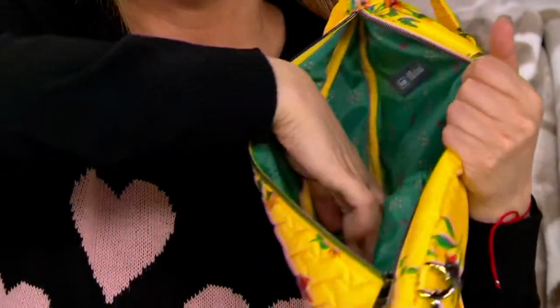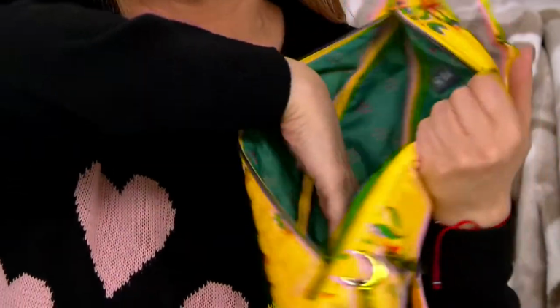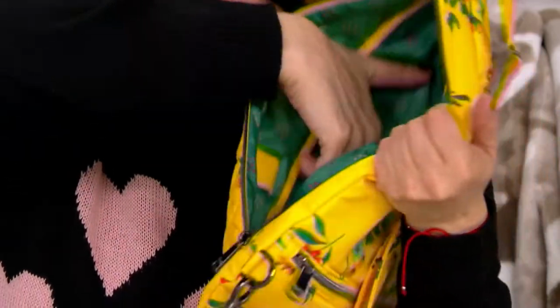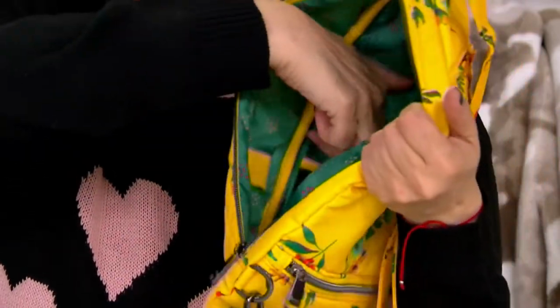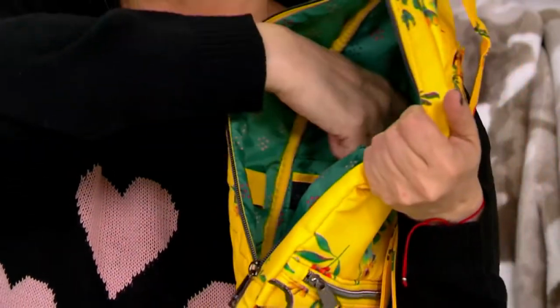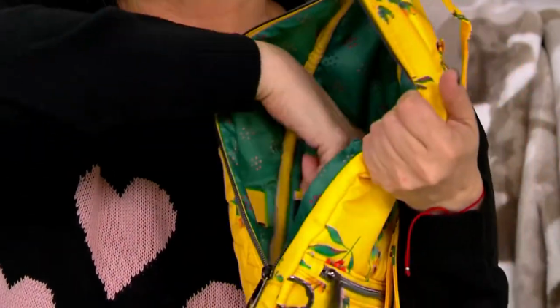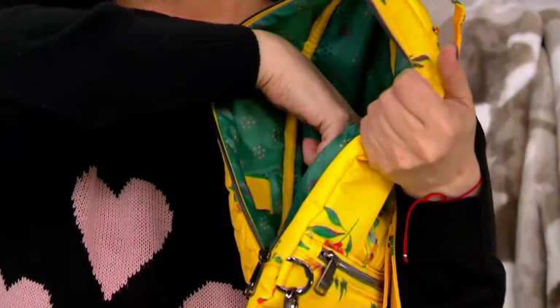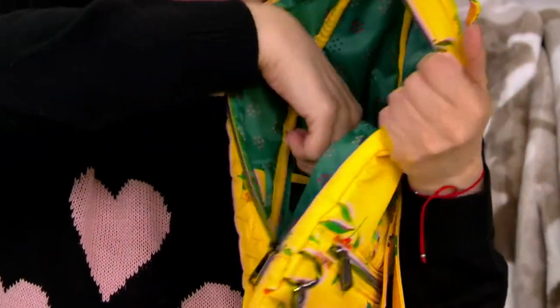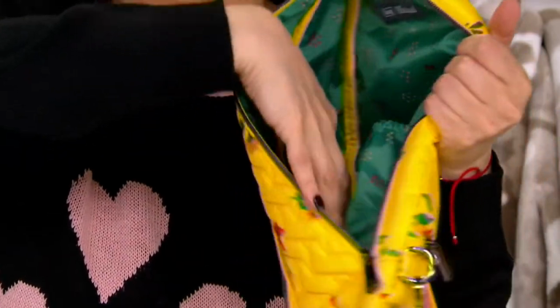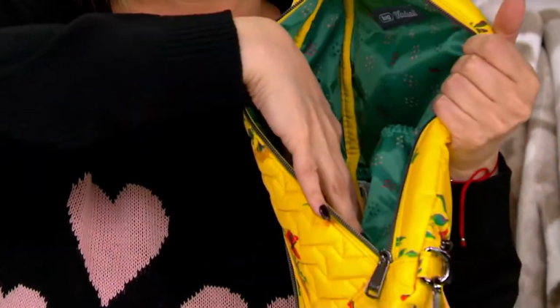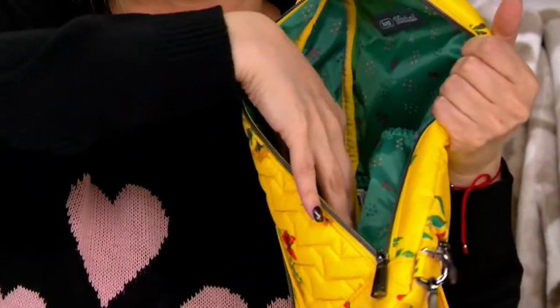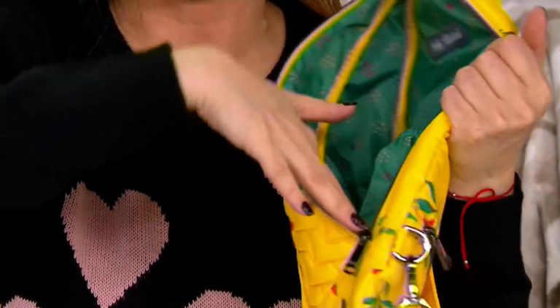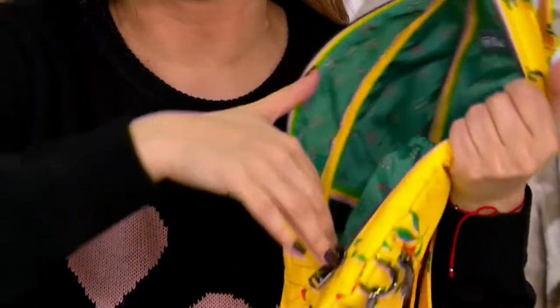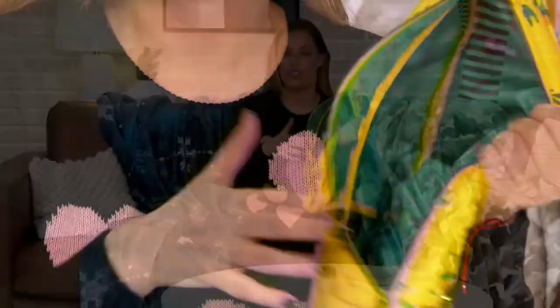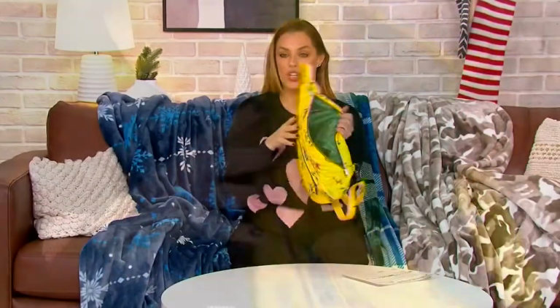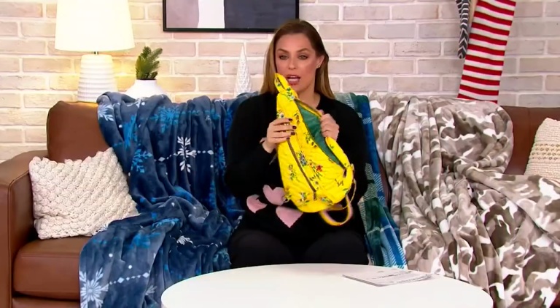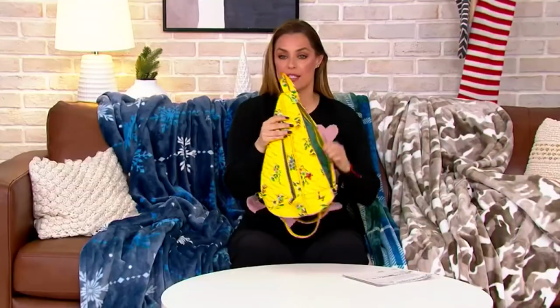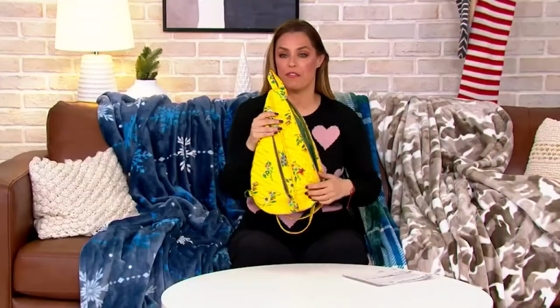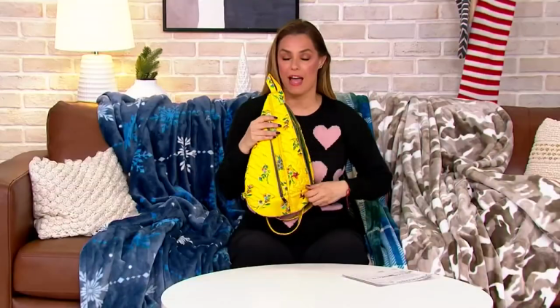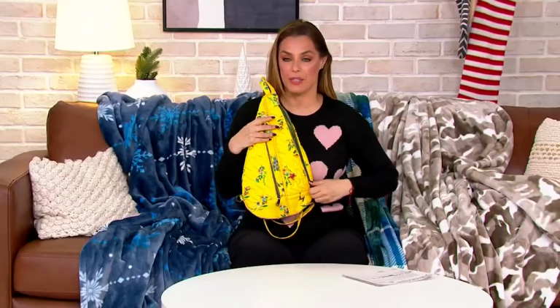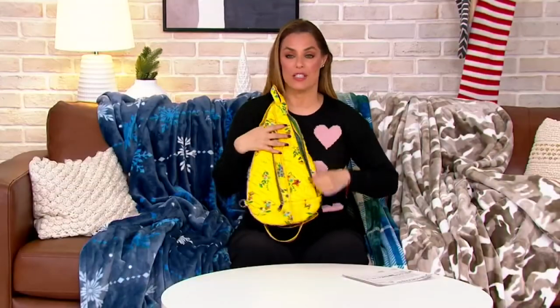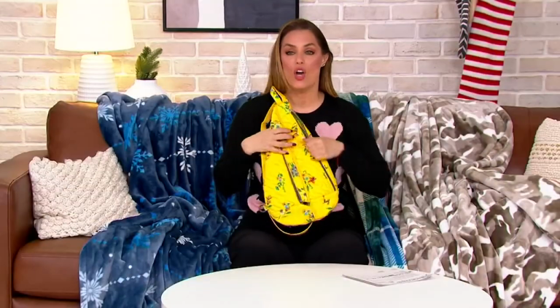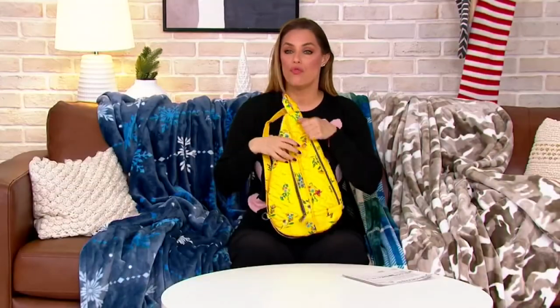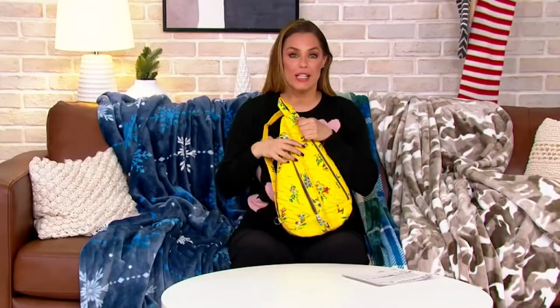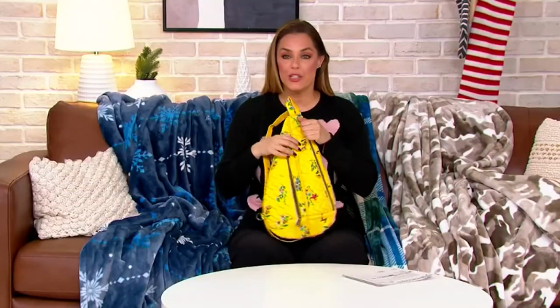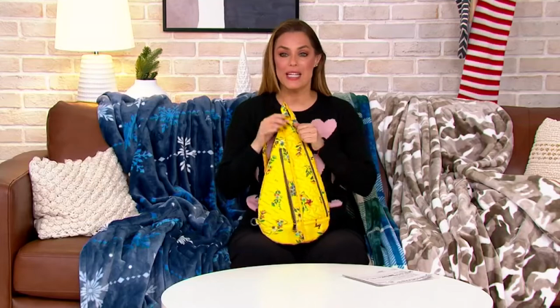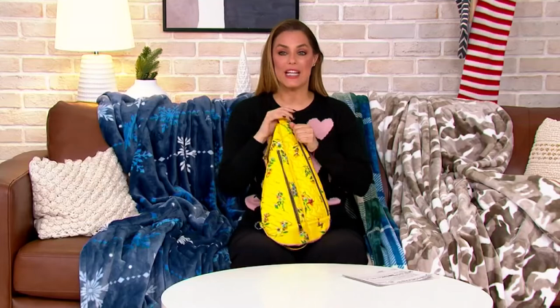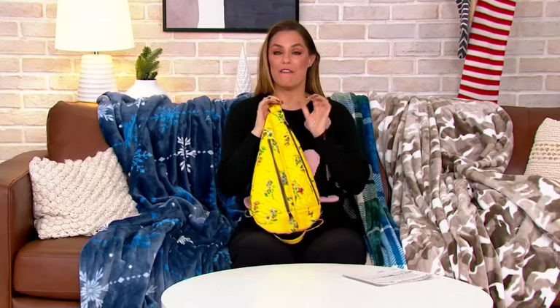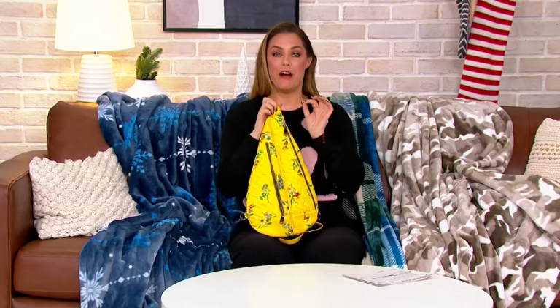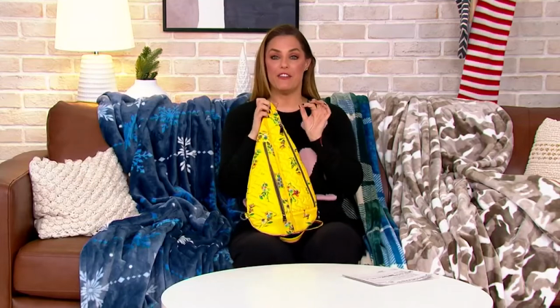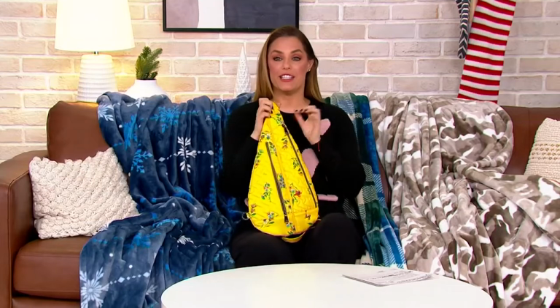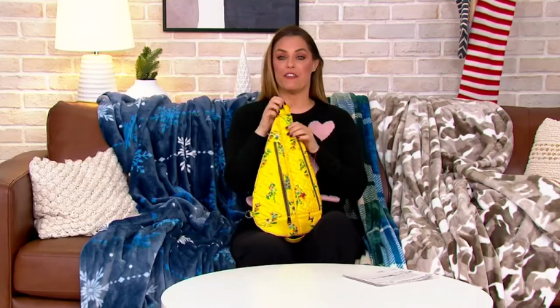You even have a little clear pocket right here — that is just fabulous. Really unique, very, very different.